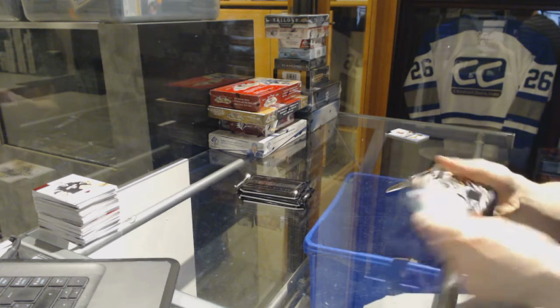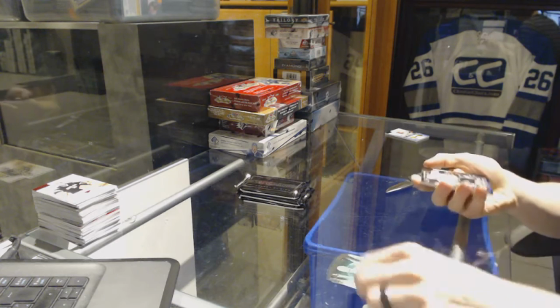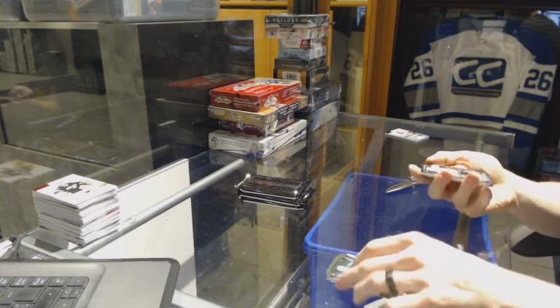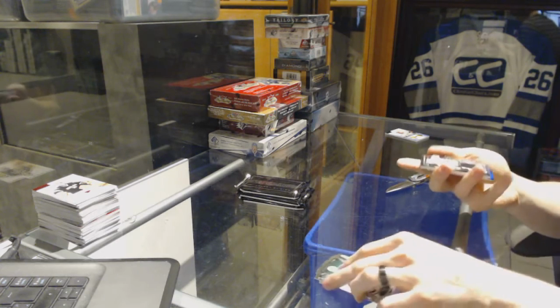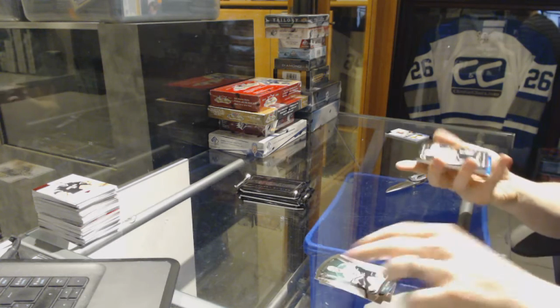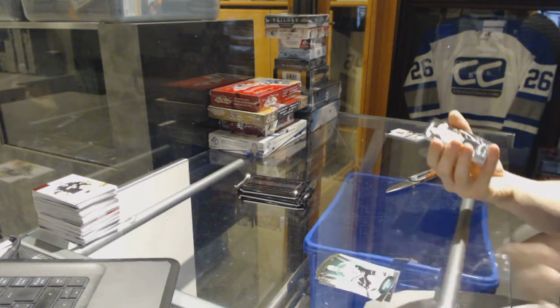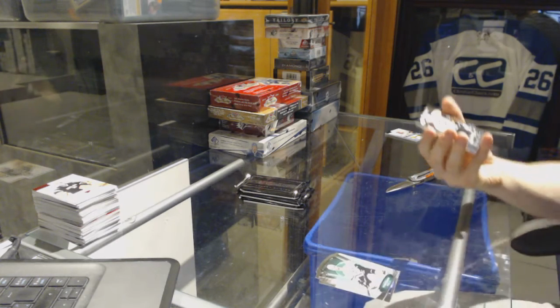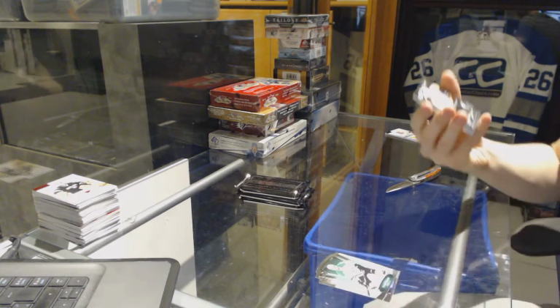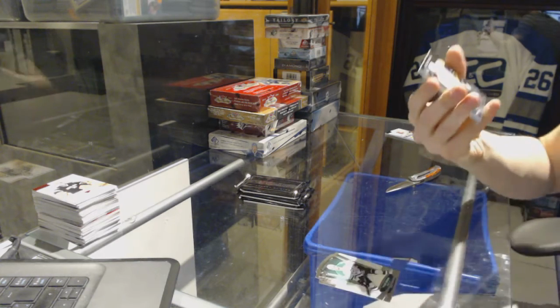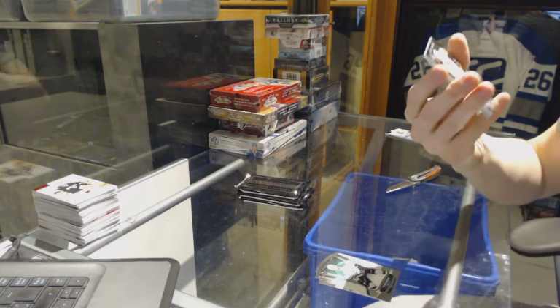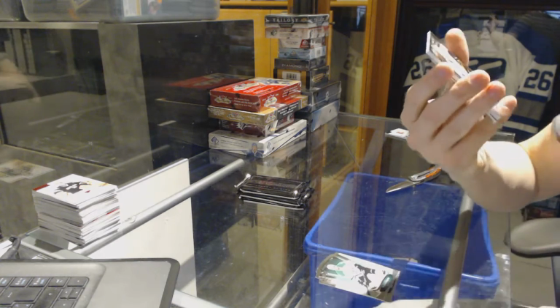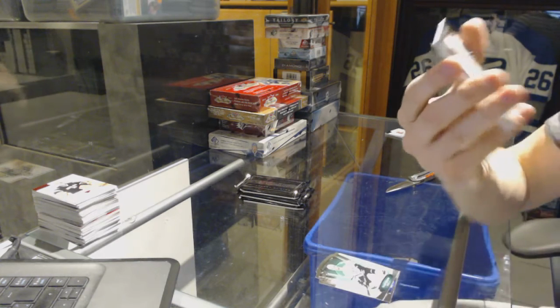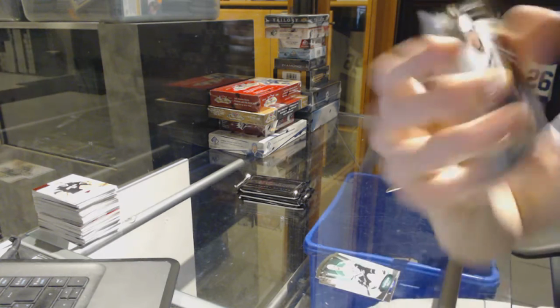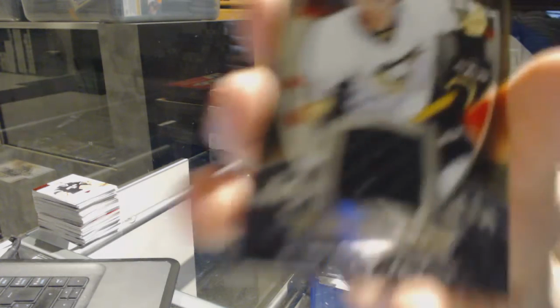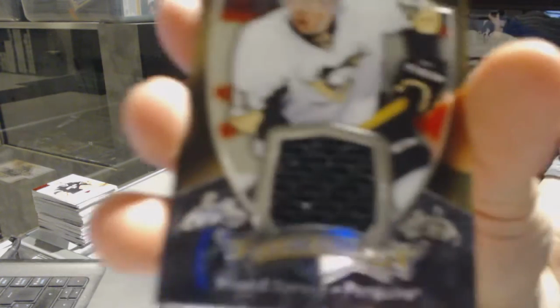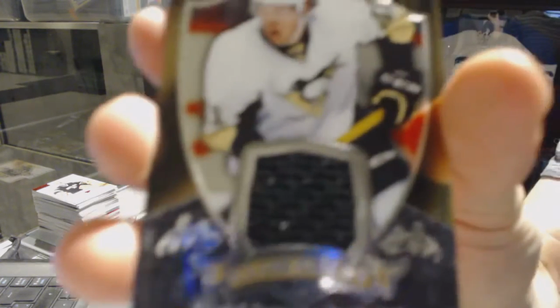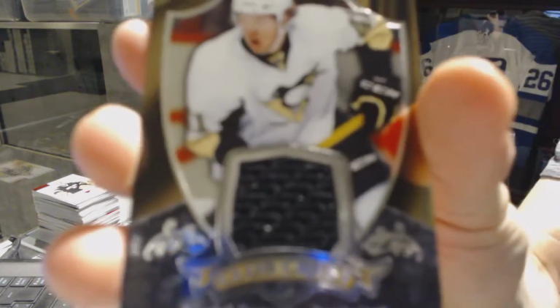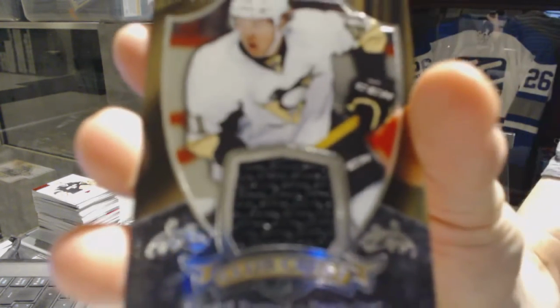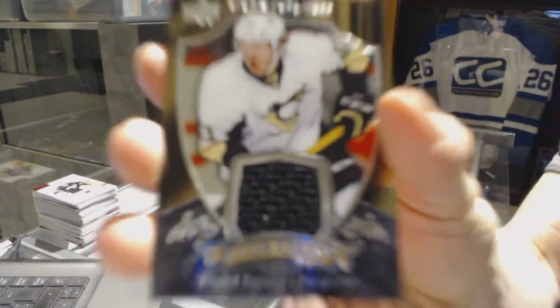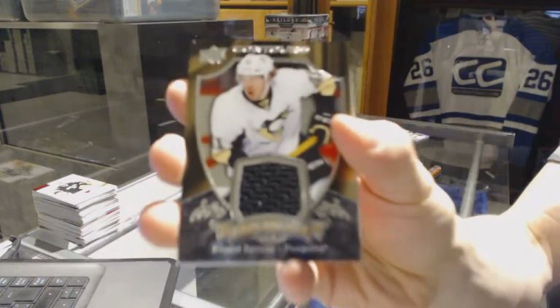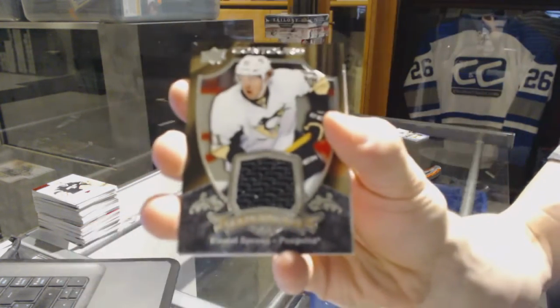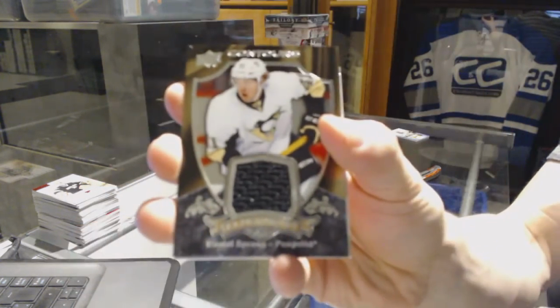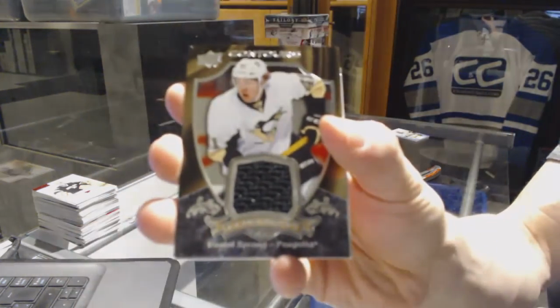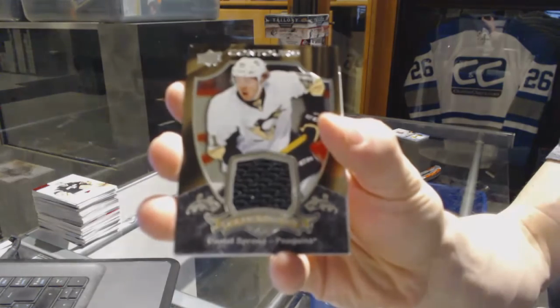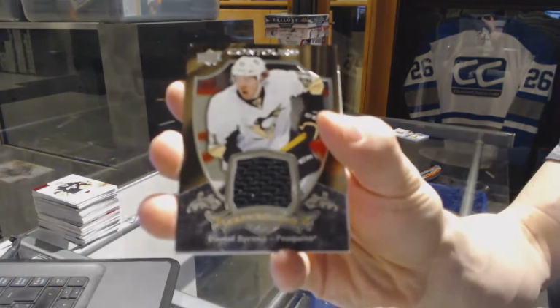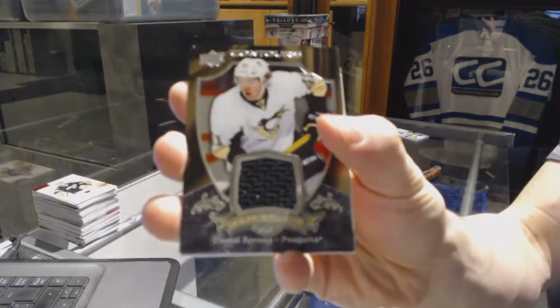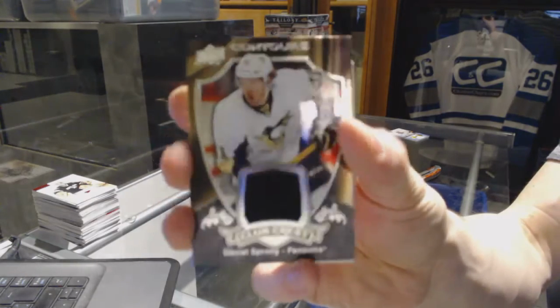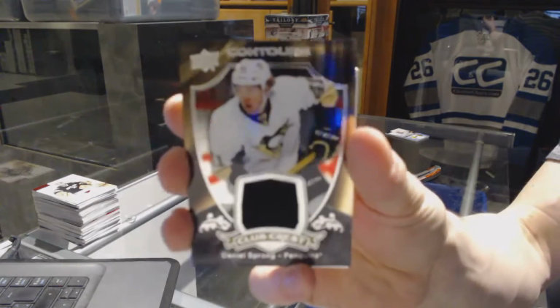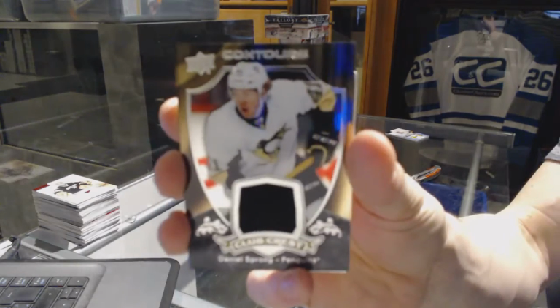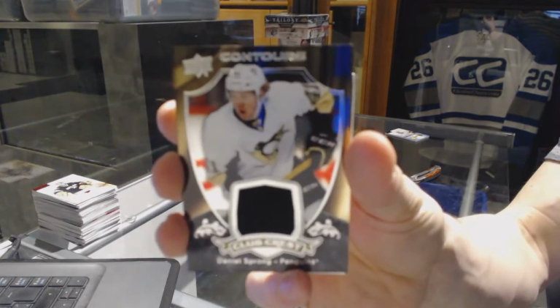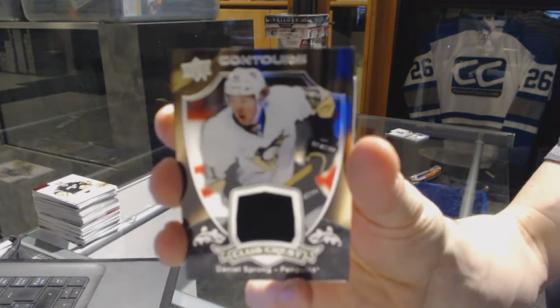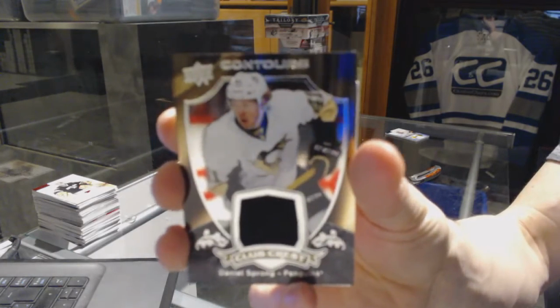We've got a Club Crest jersey for the Pittsburgh Penguins, Daniel Sprung.